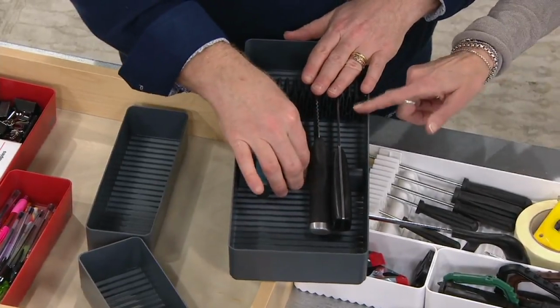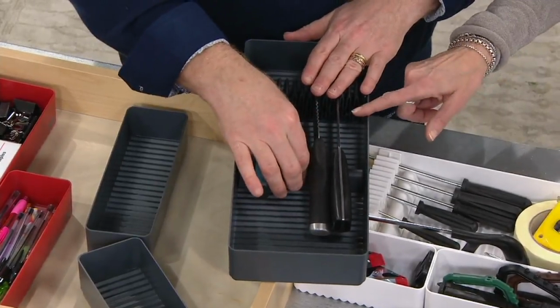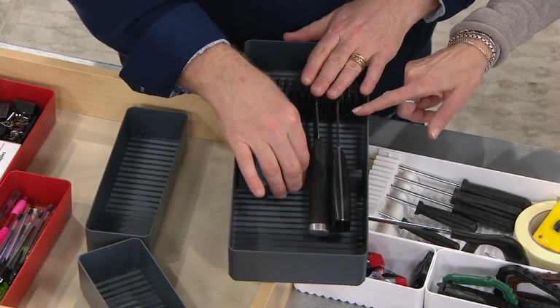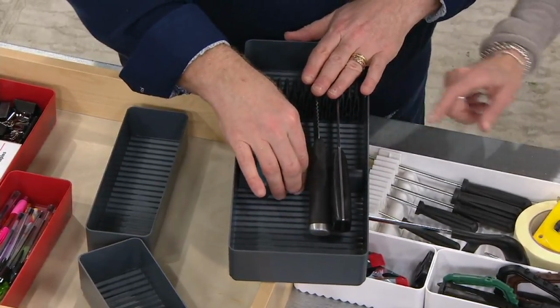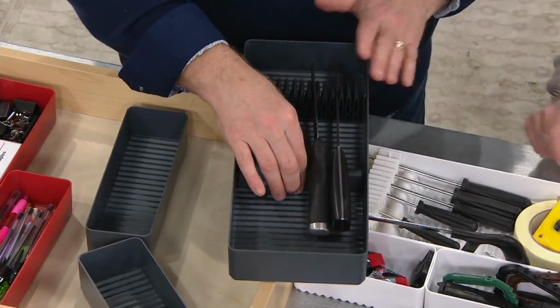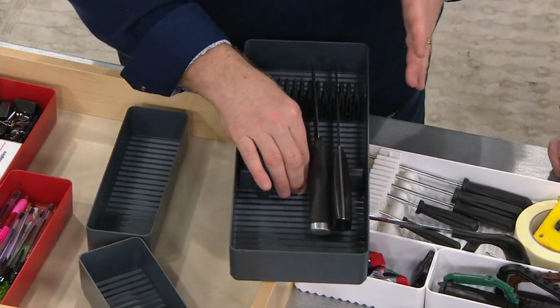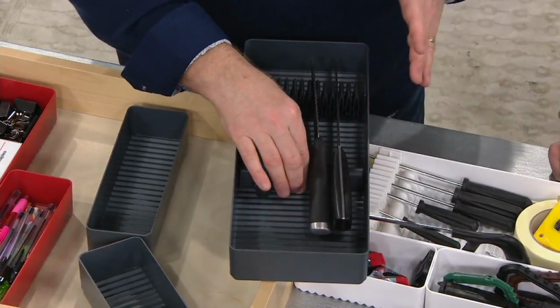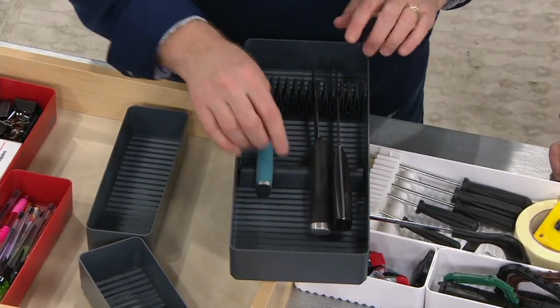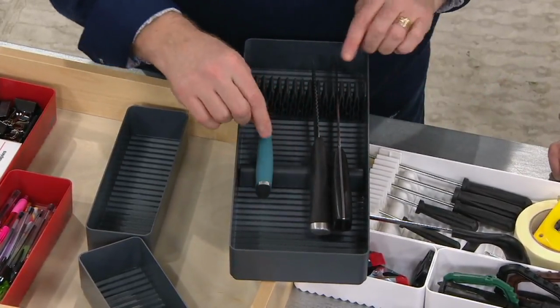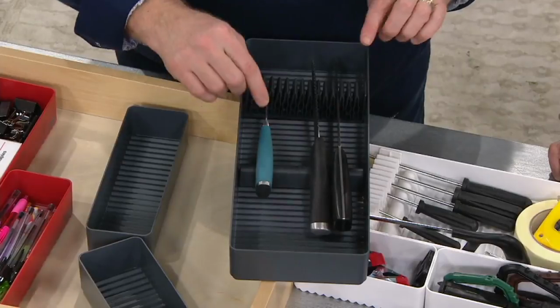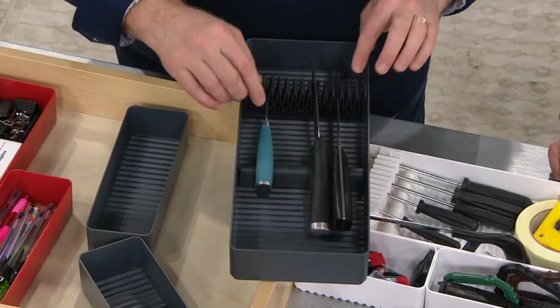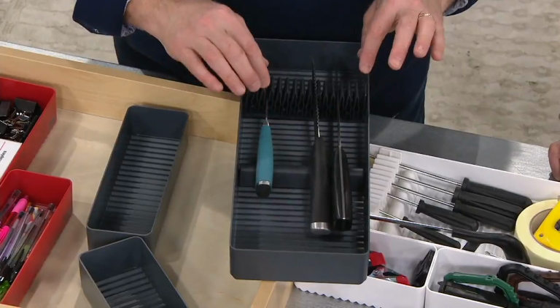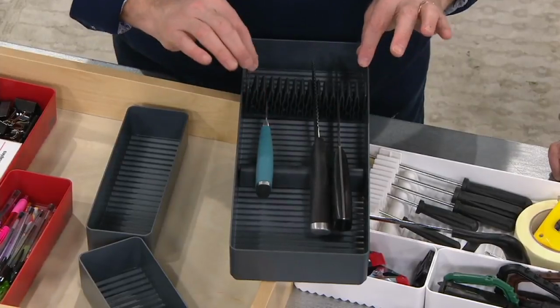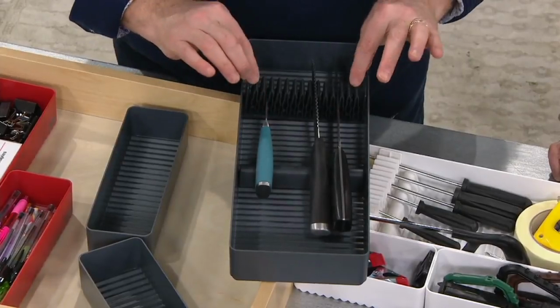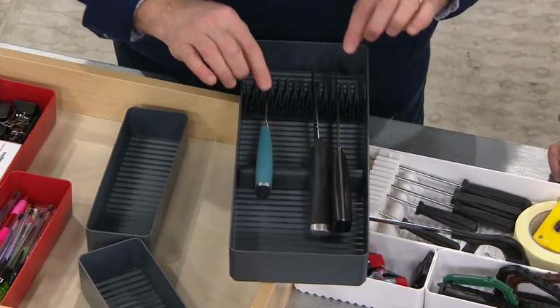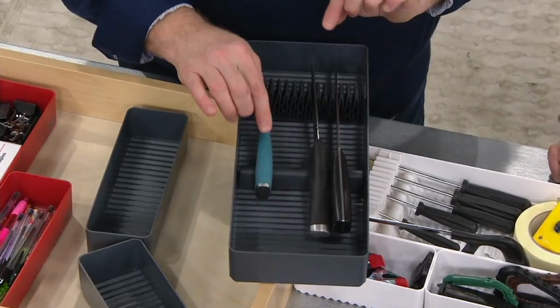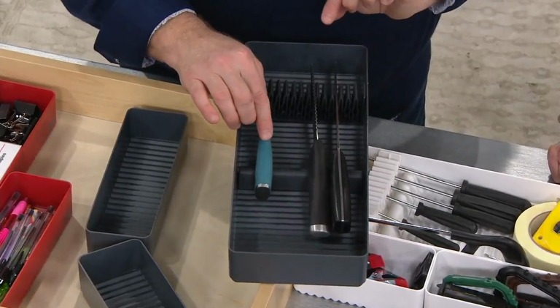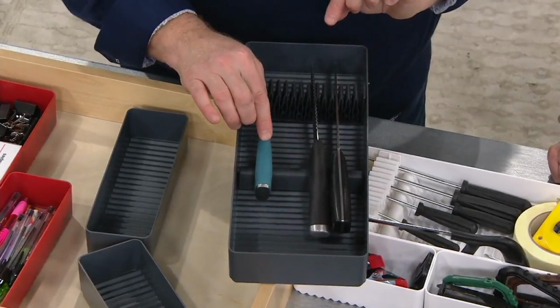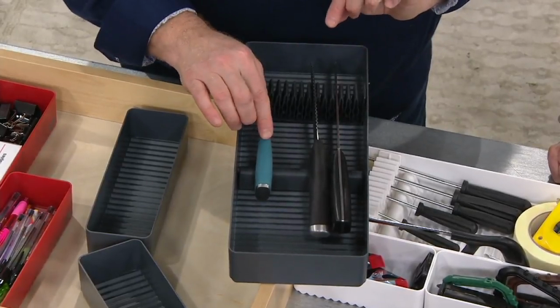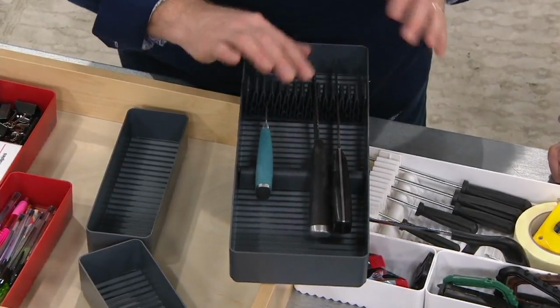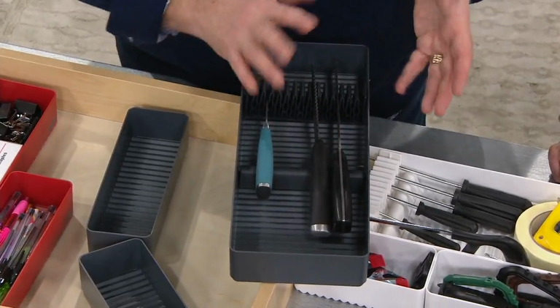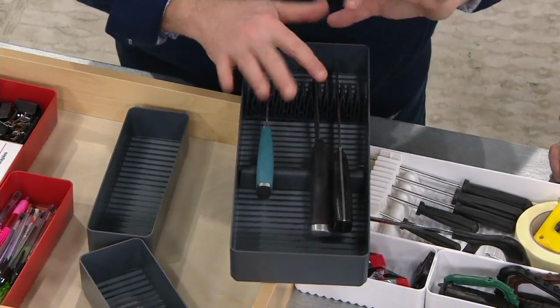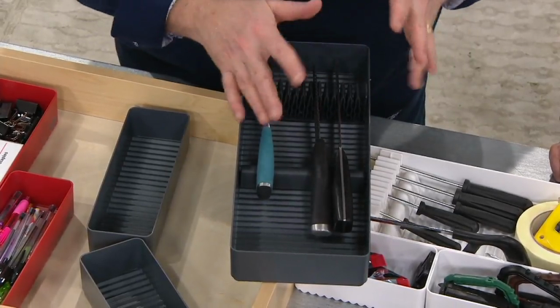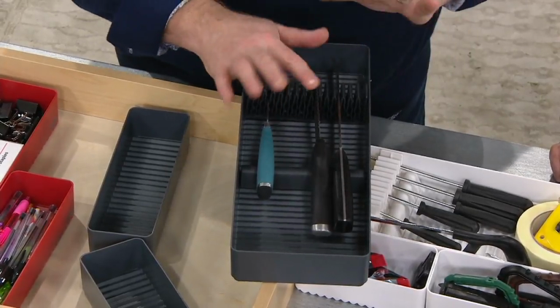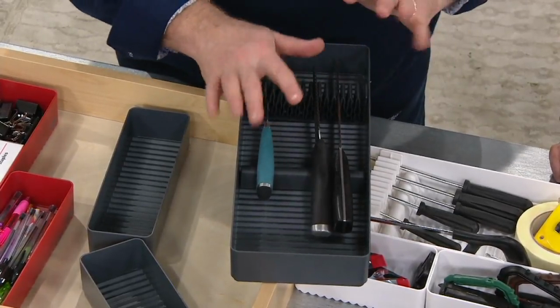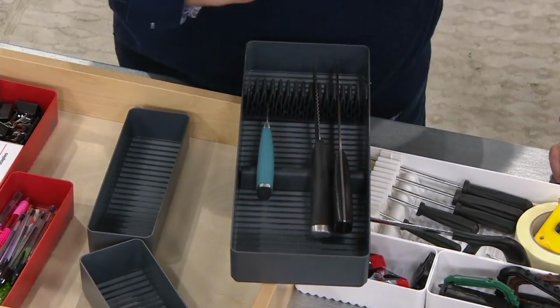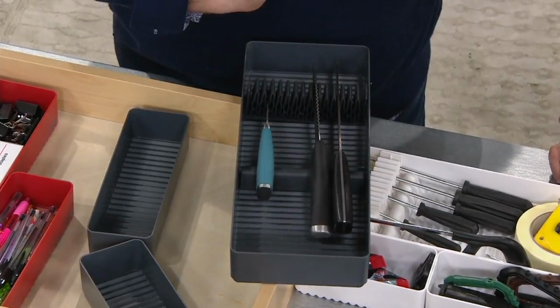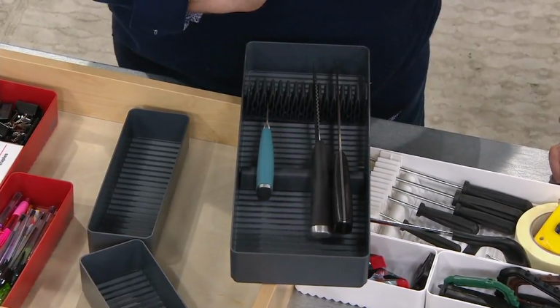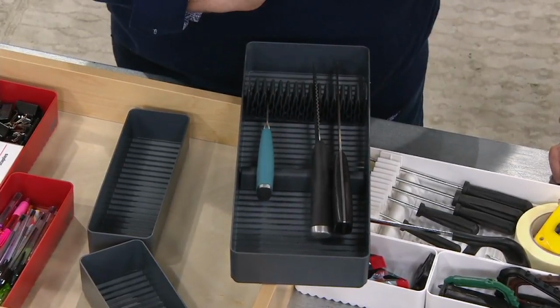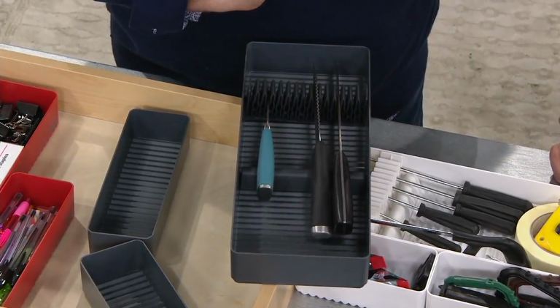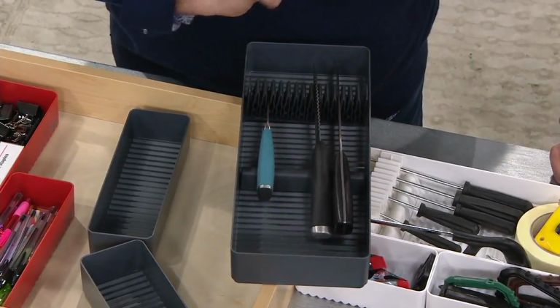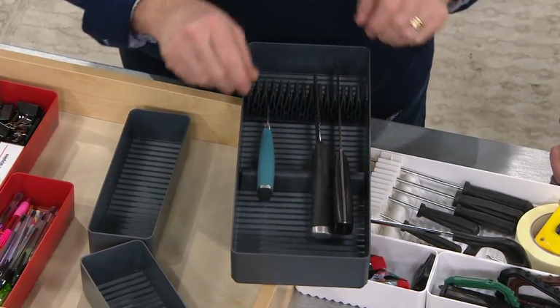This is a whole knife system to protect you, the blades, and the knife, keeping them straight across by using that bar. How many can you fit in there? I've put up to about 12 — anywhere between 8 to 12, large and small.